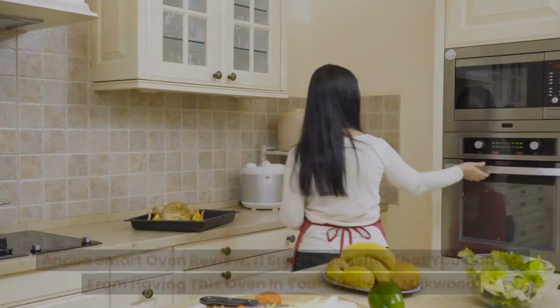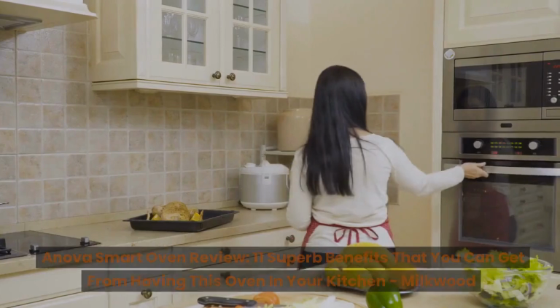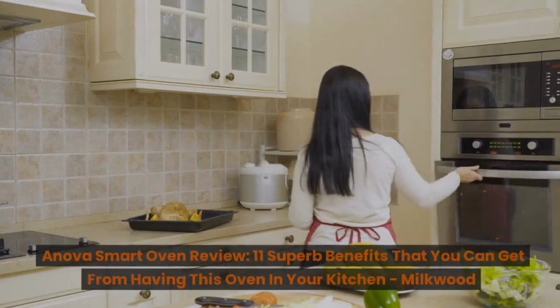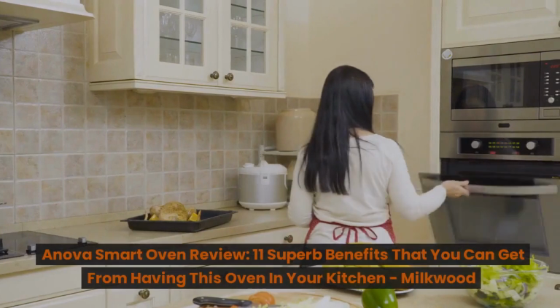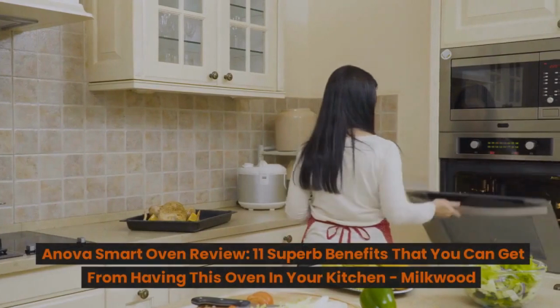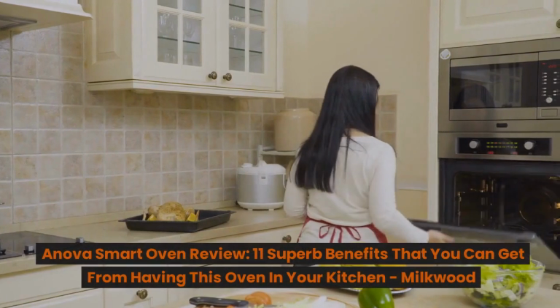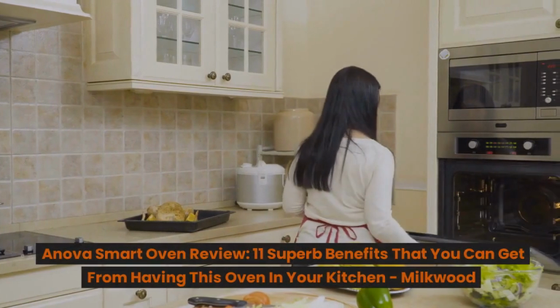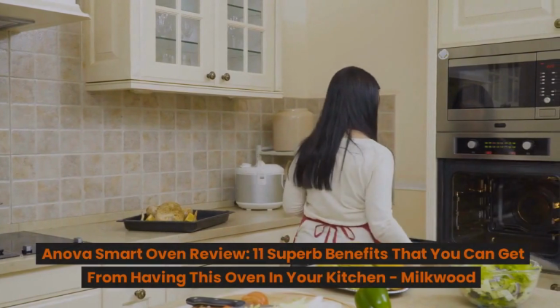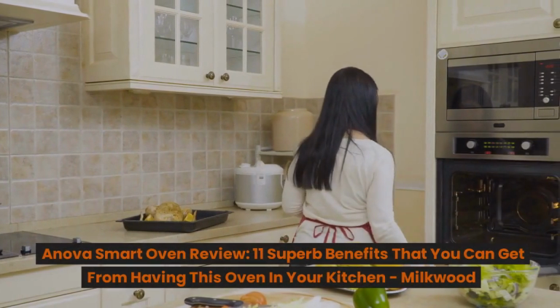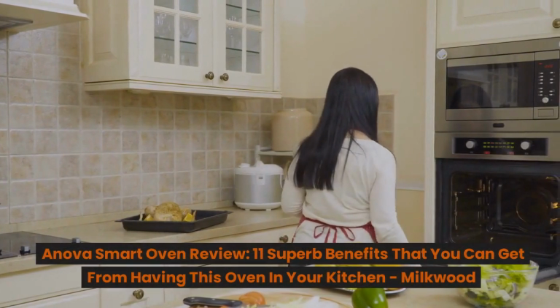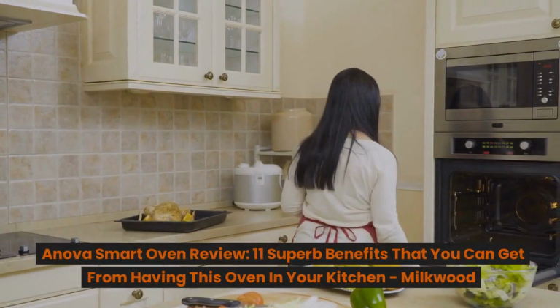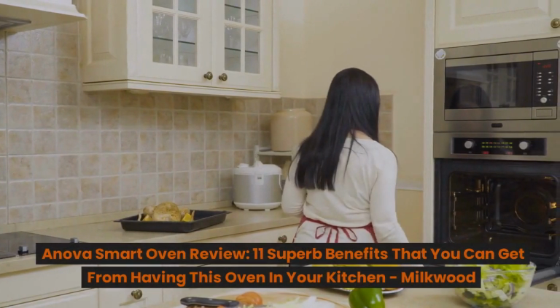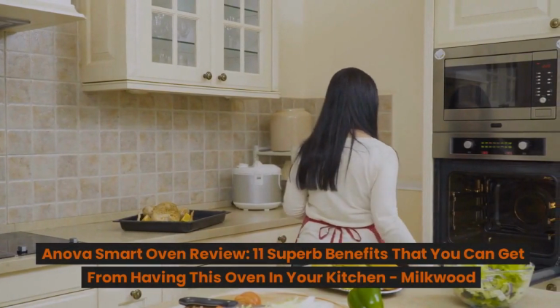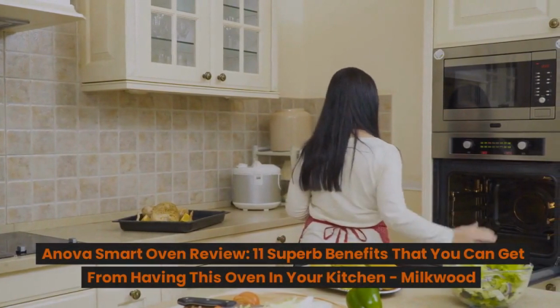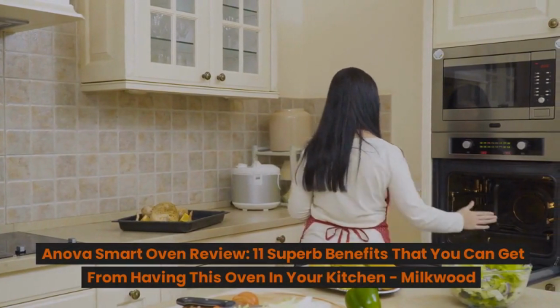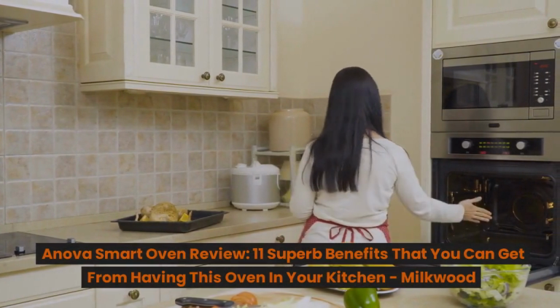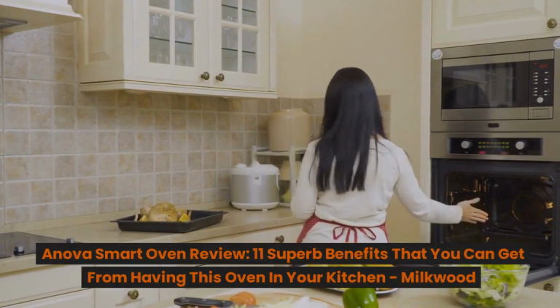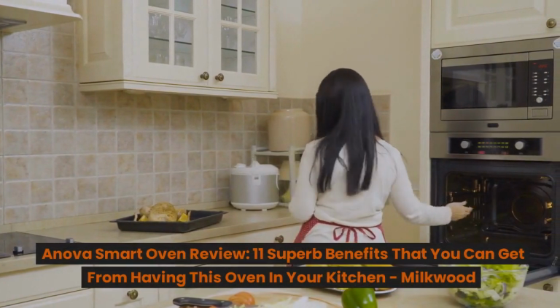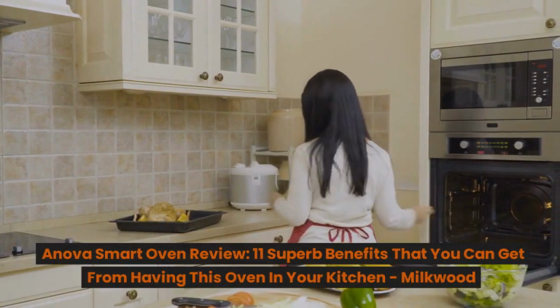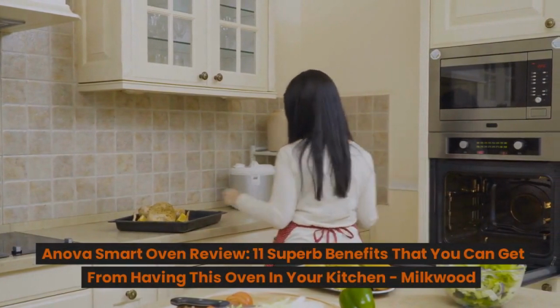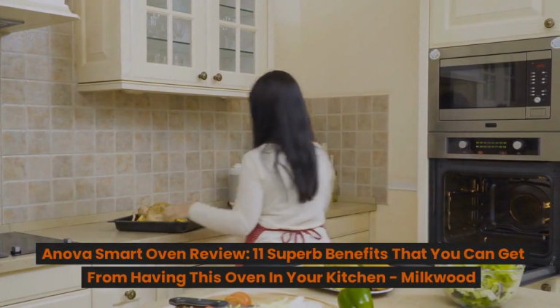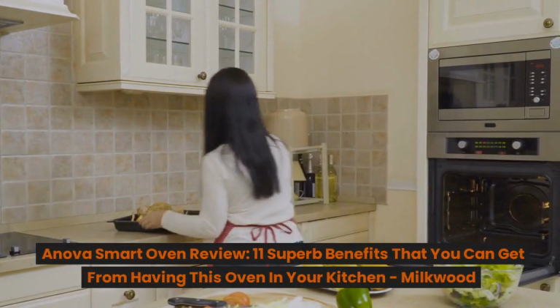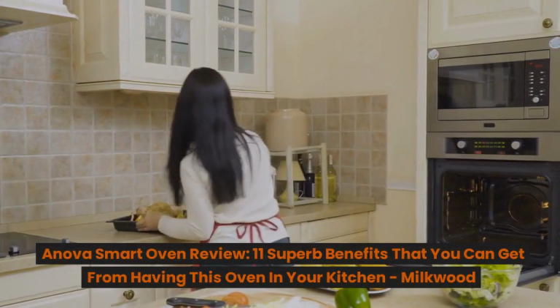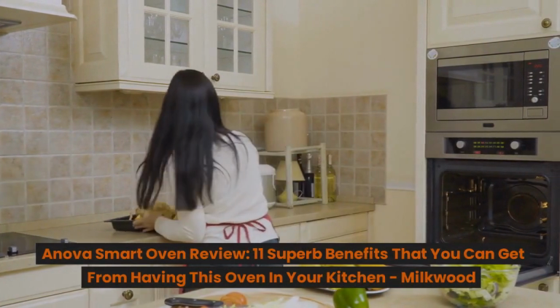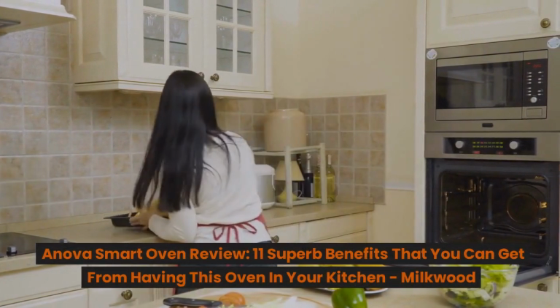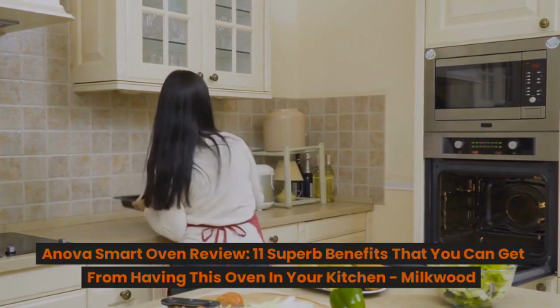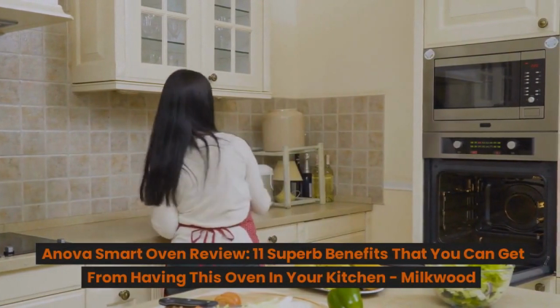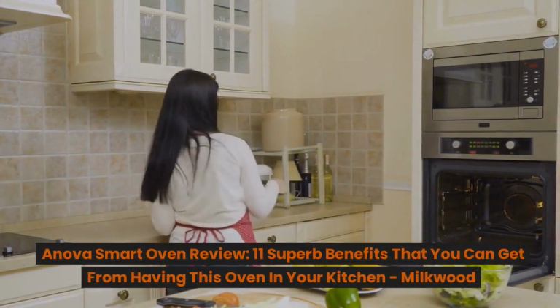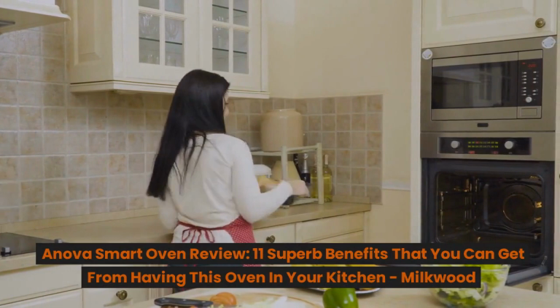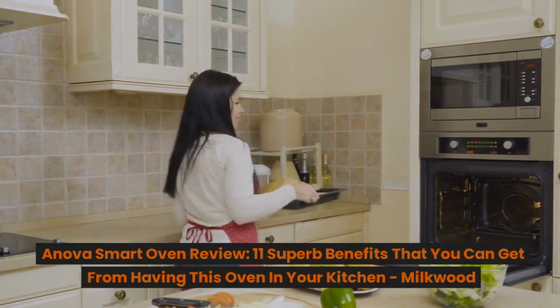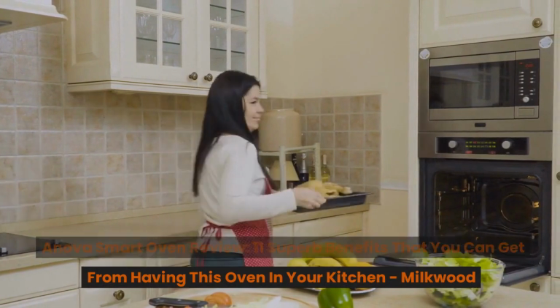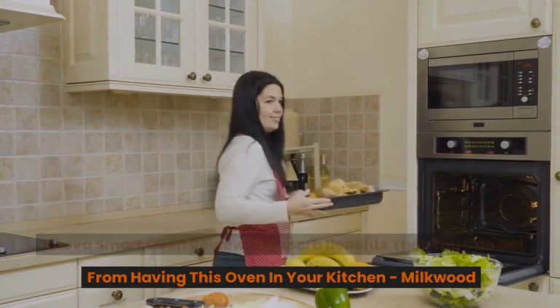Anova Smart Oven review: 11 superb benefits that you can get from having this oven in your kitchen.